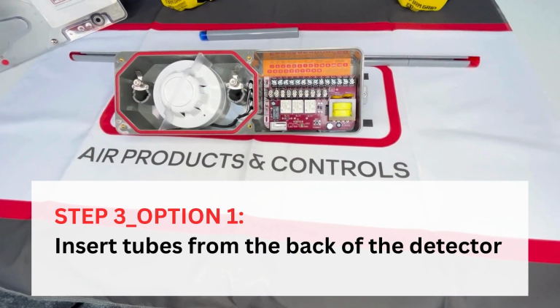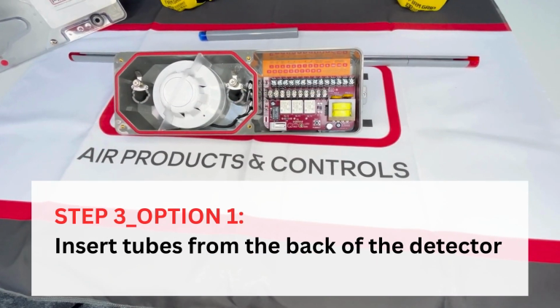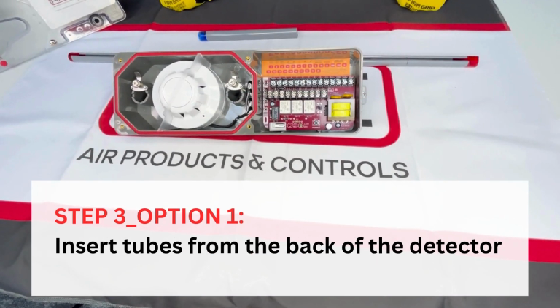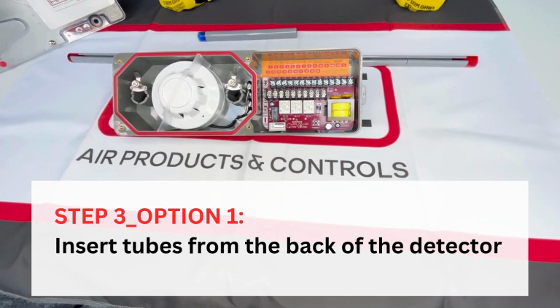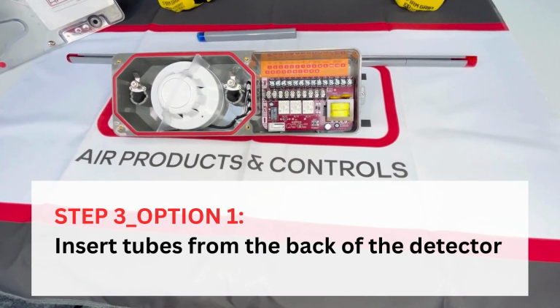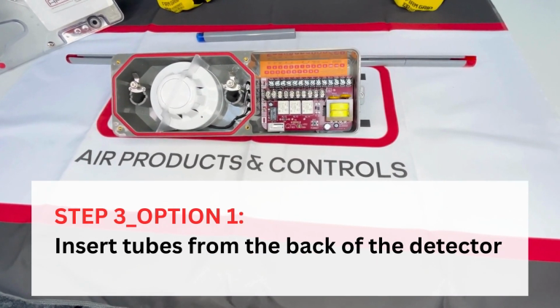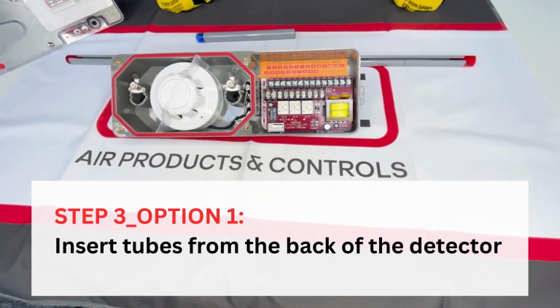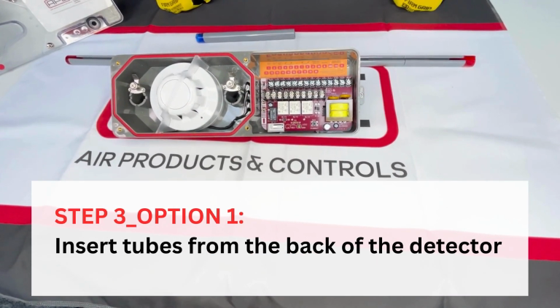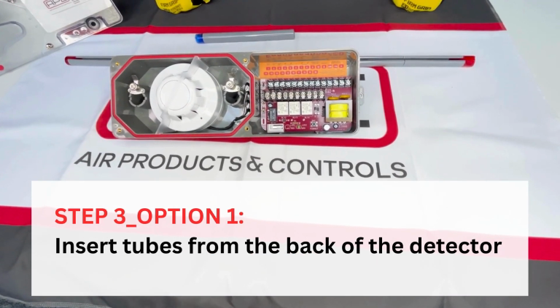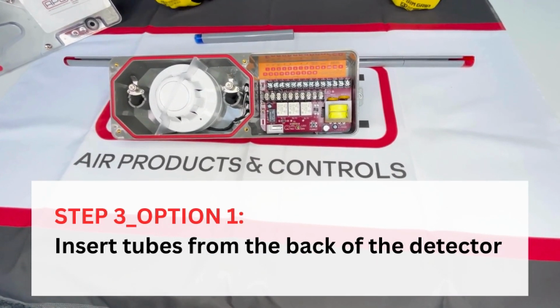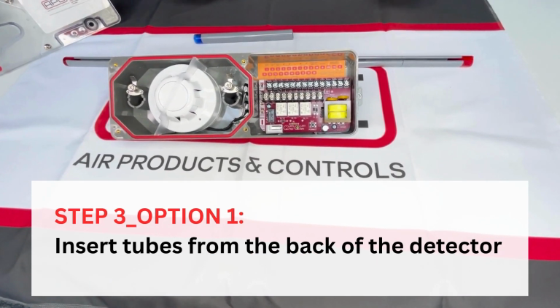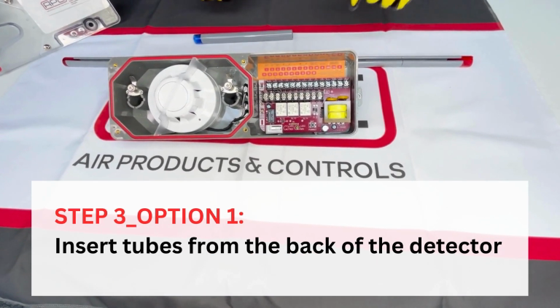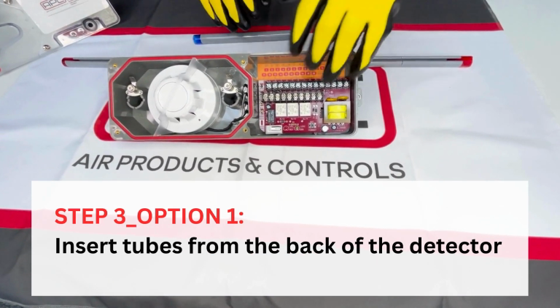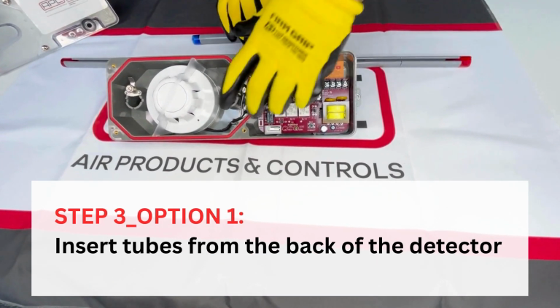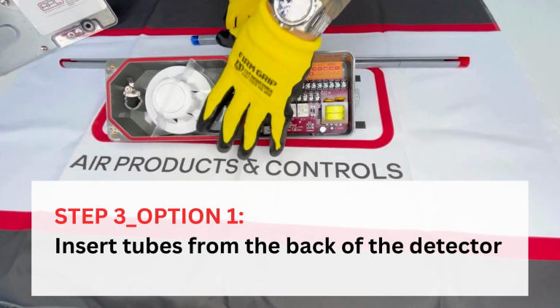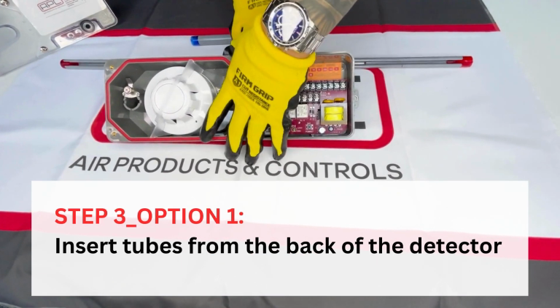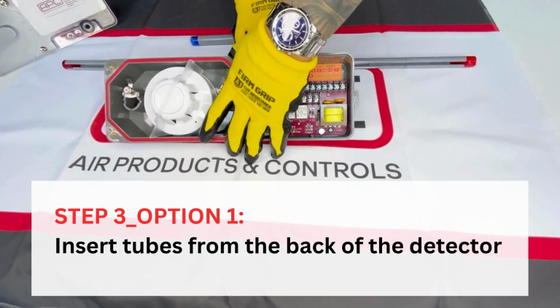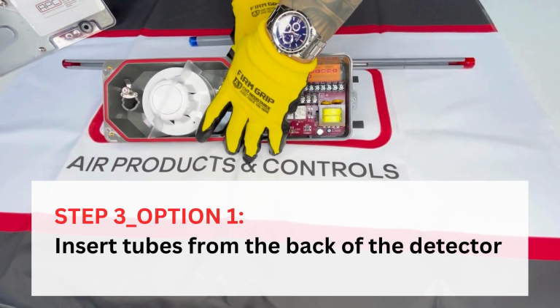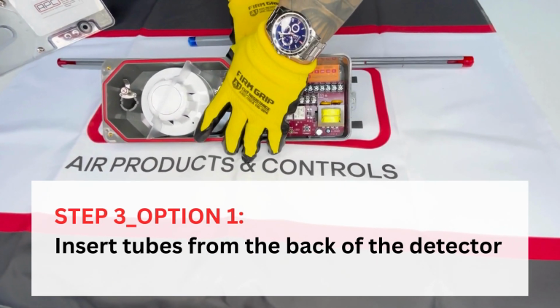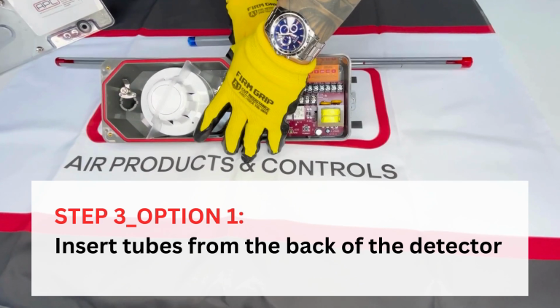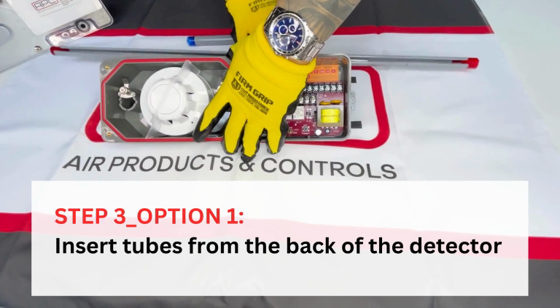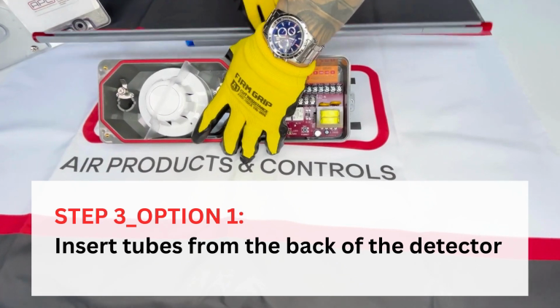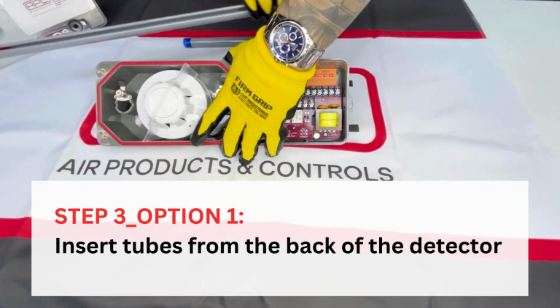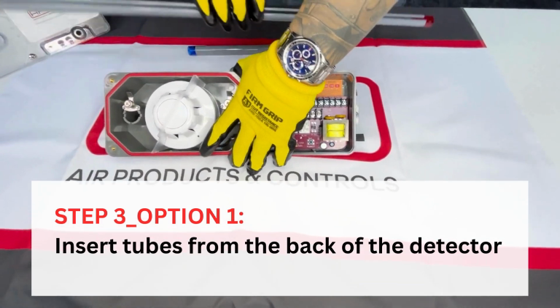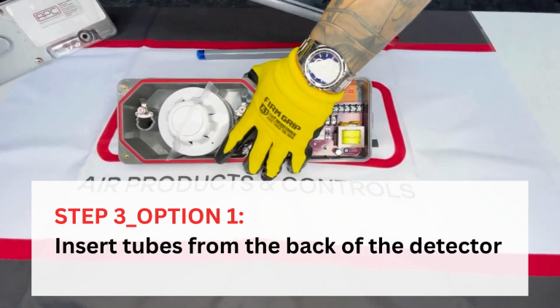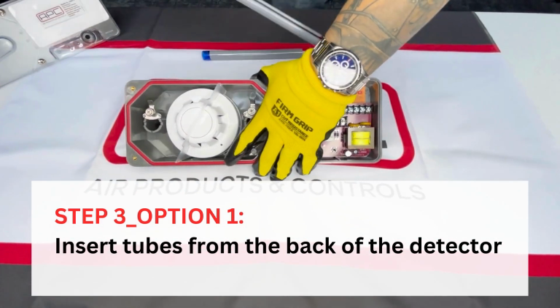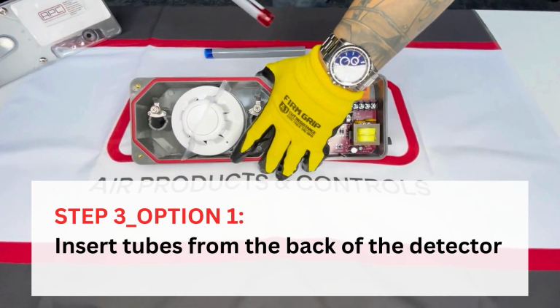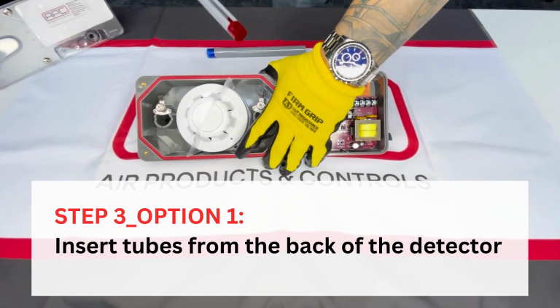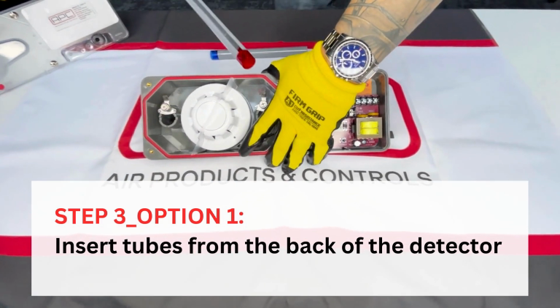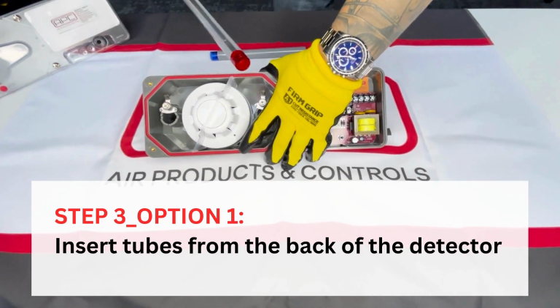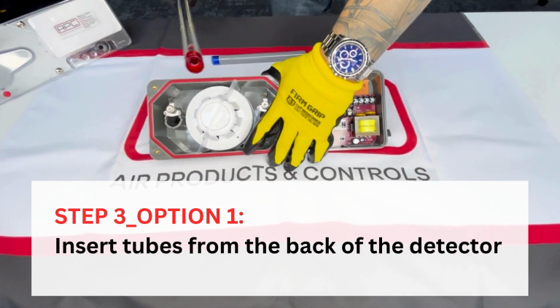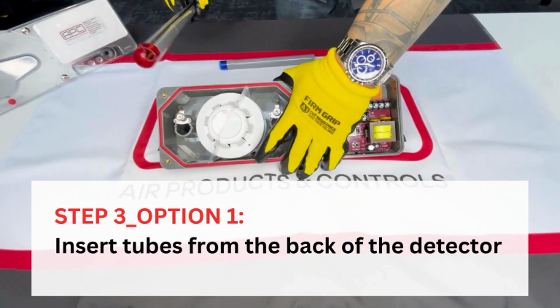Step three, option one: insert tubes from the back of the detector.